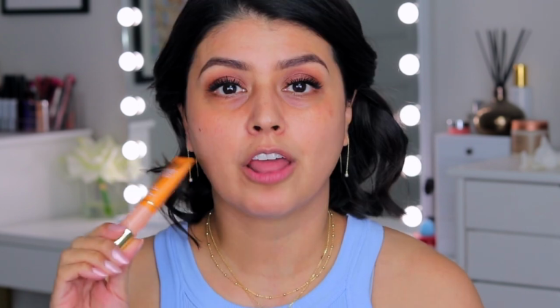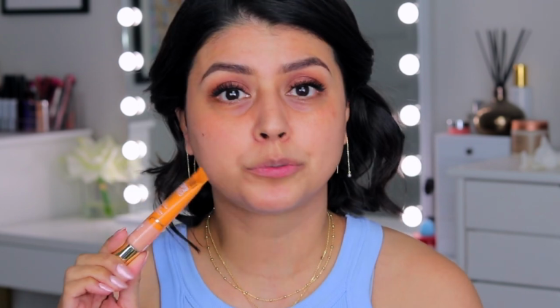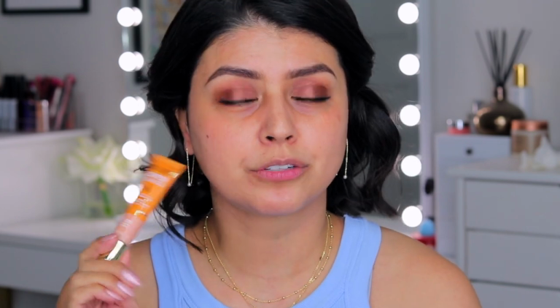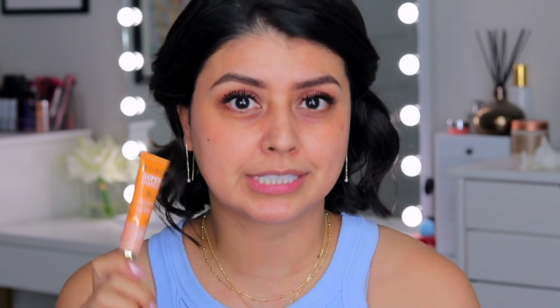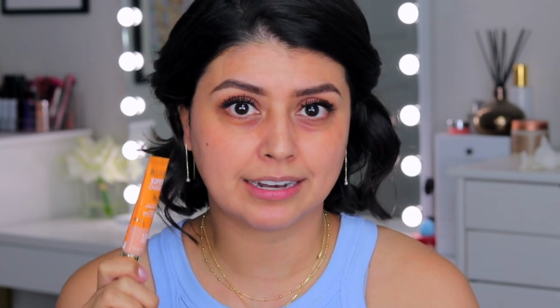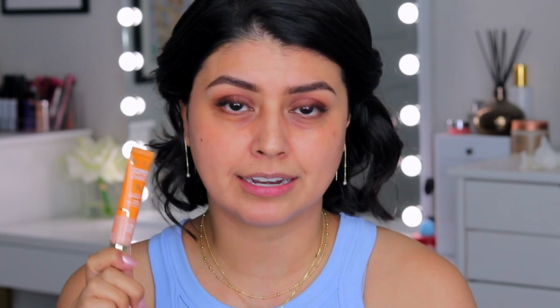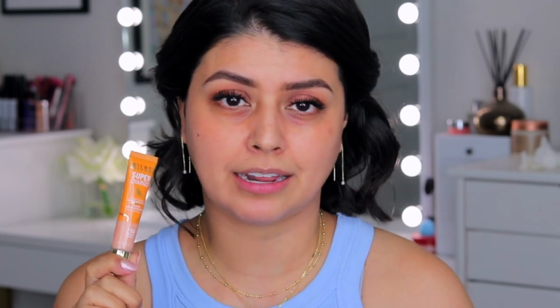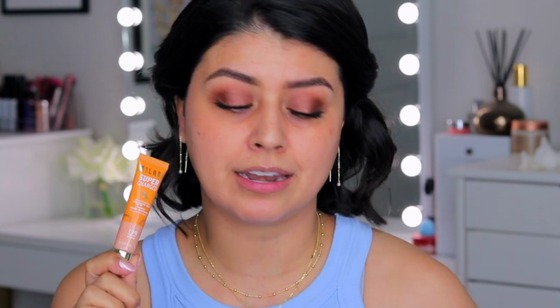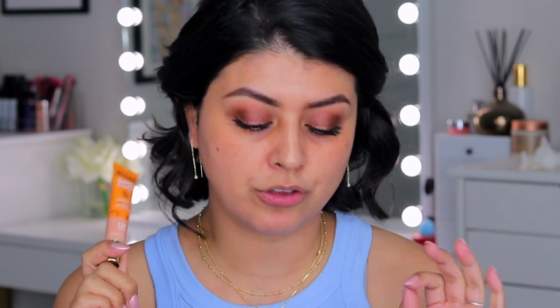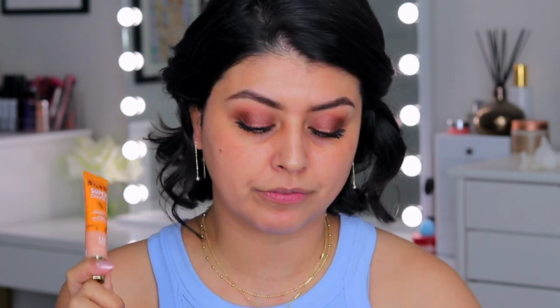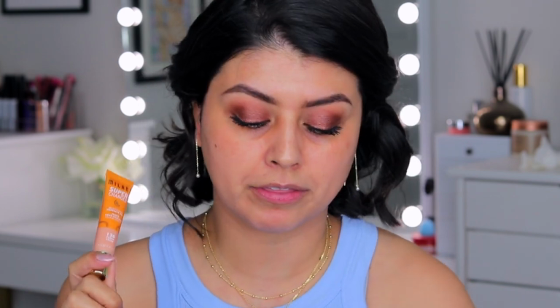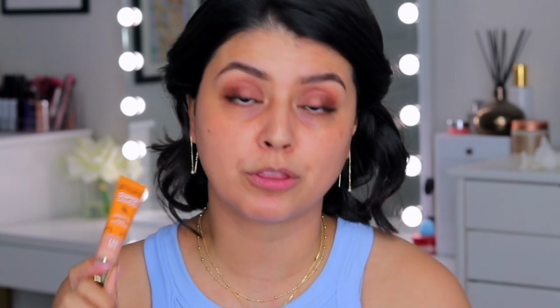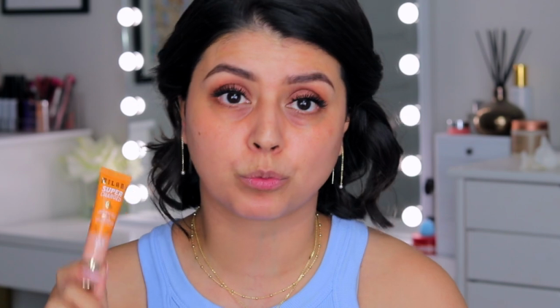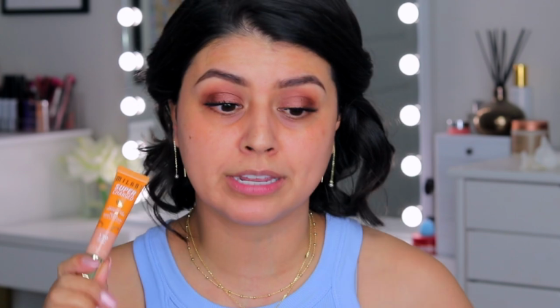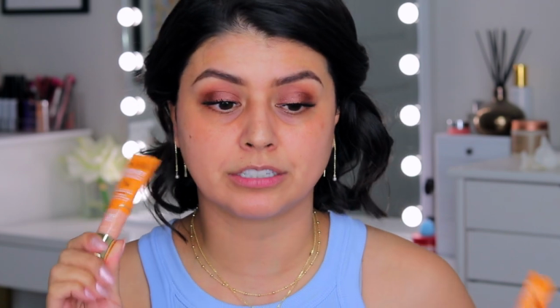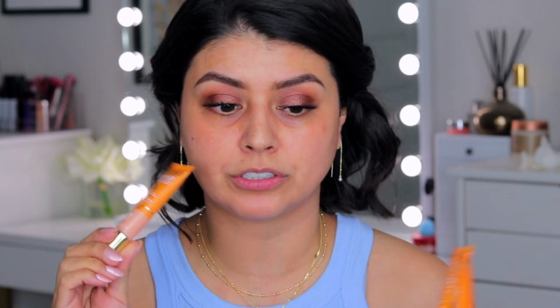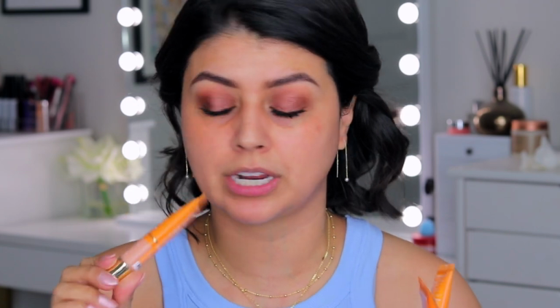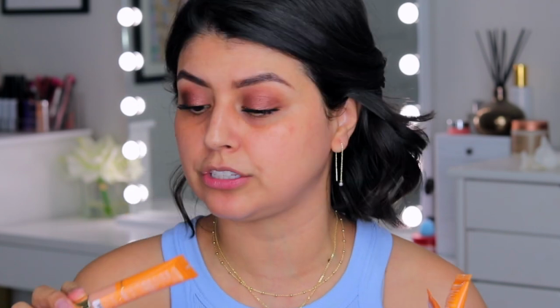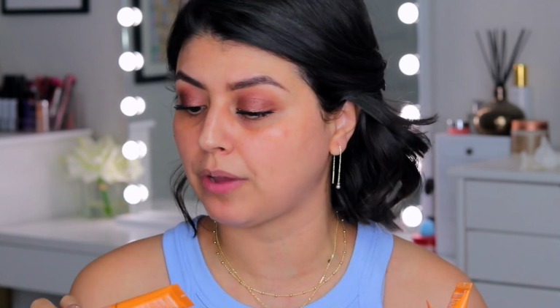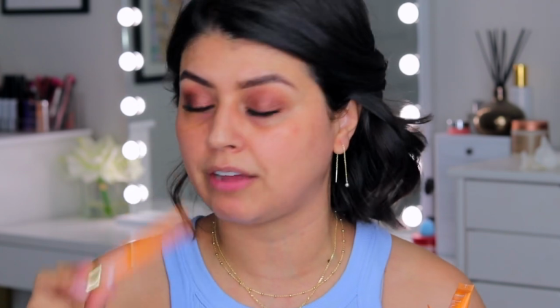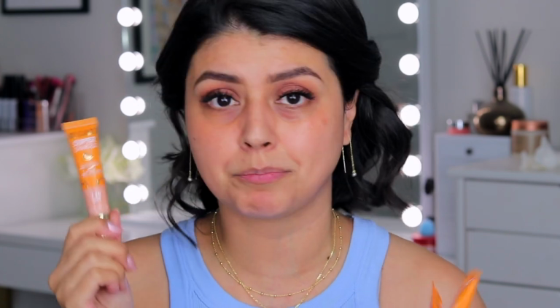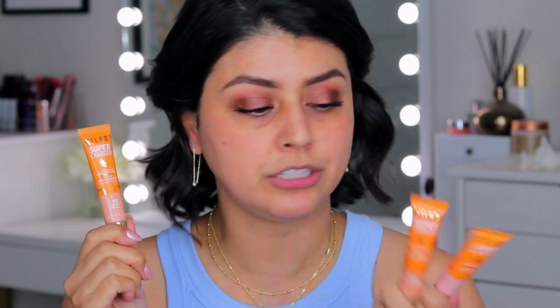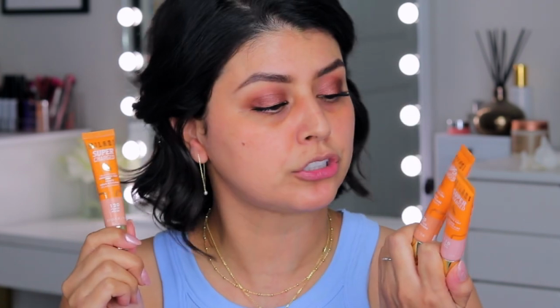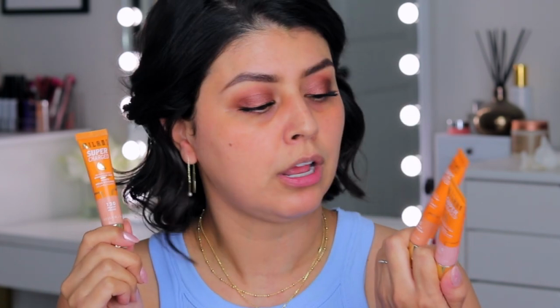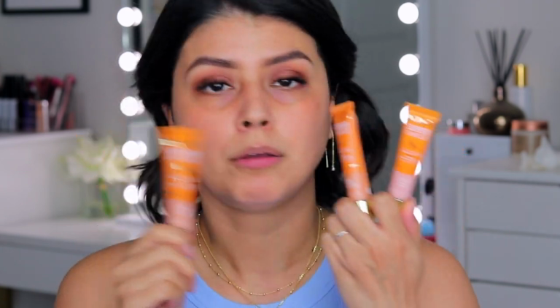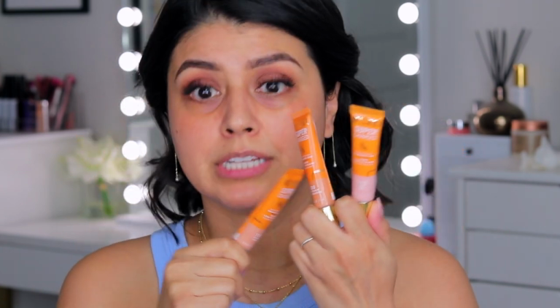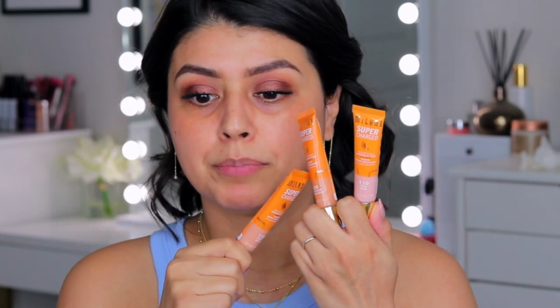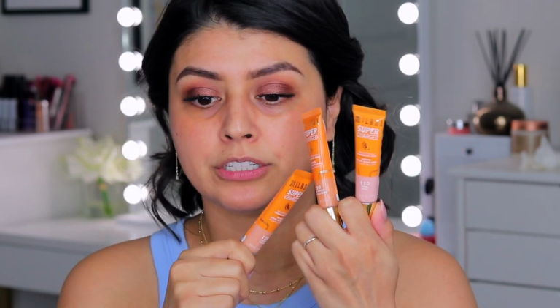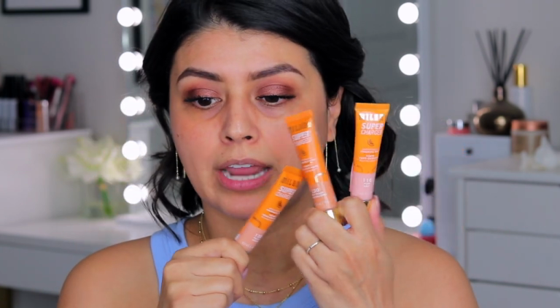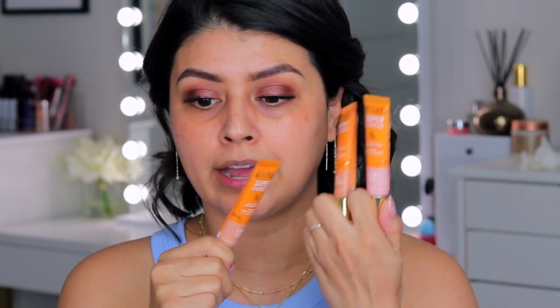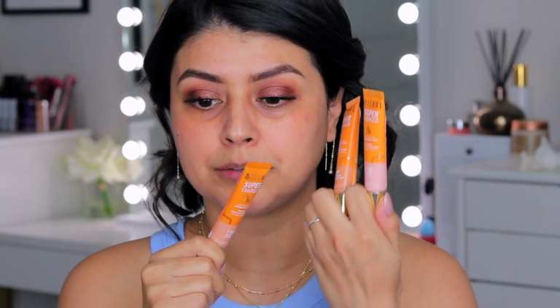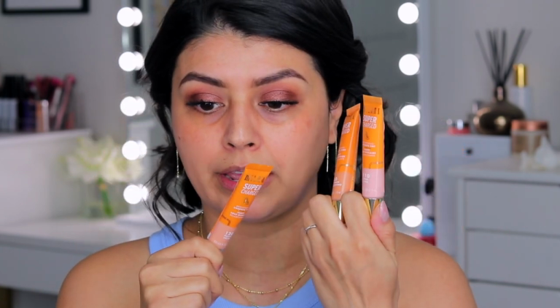These retail for $10.99 and you can find them in three different shades: peach, deep peach, and pink.